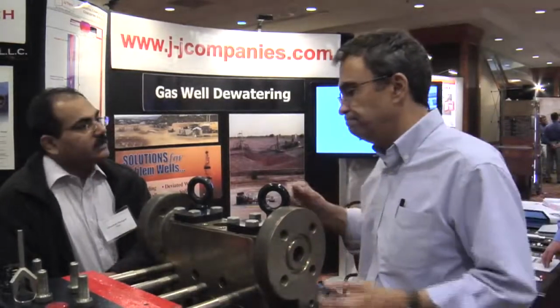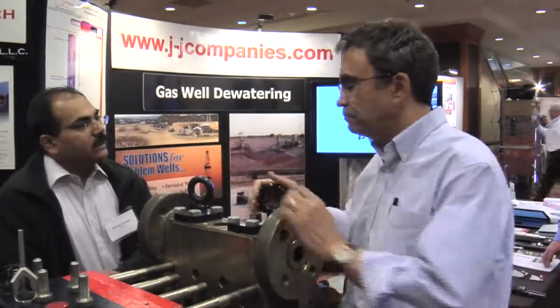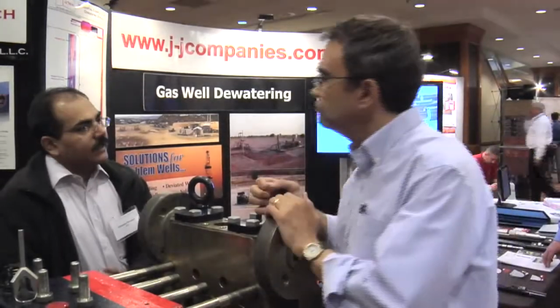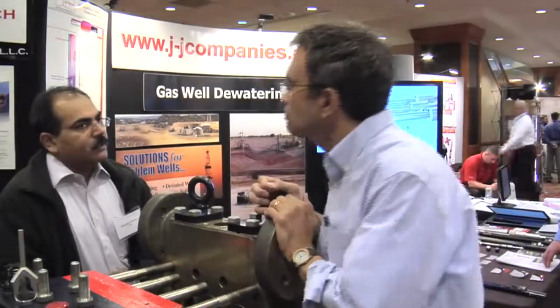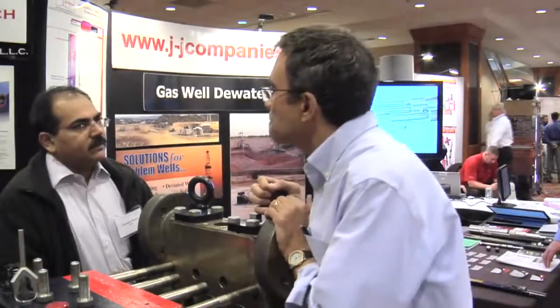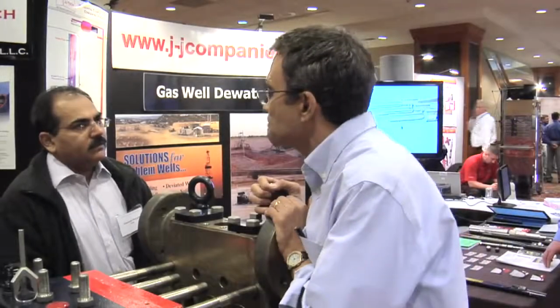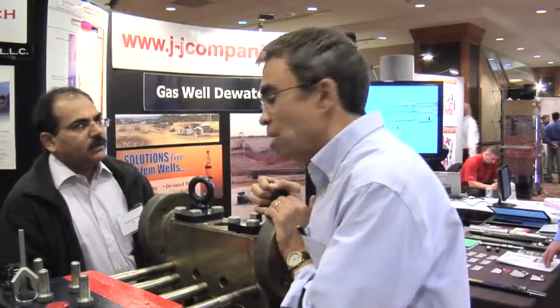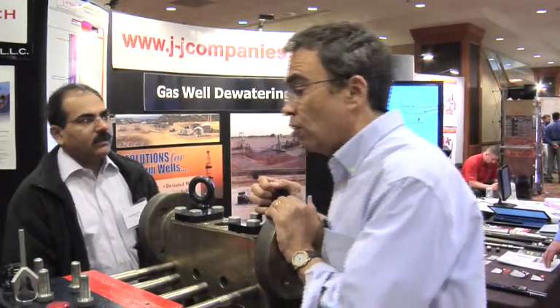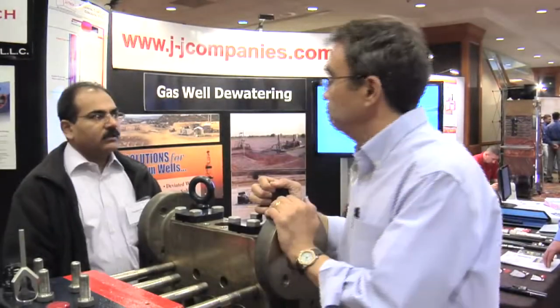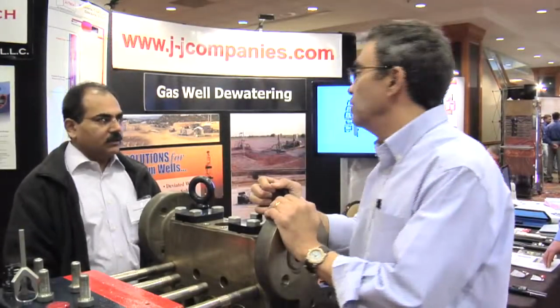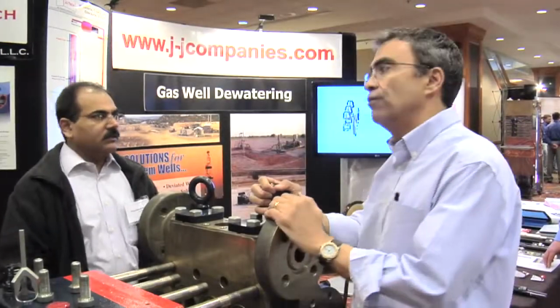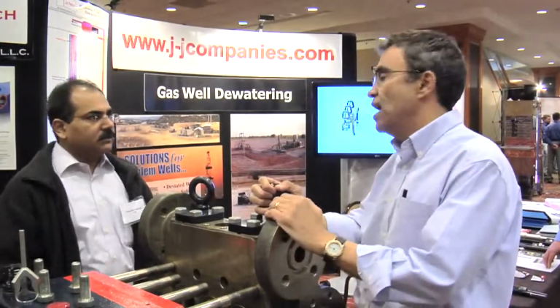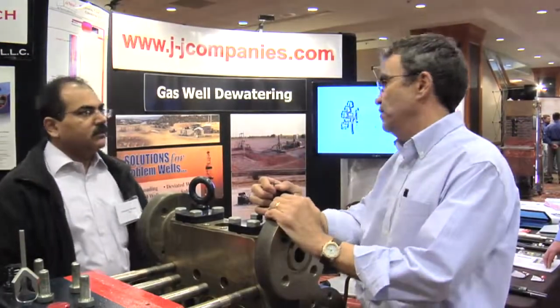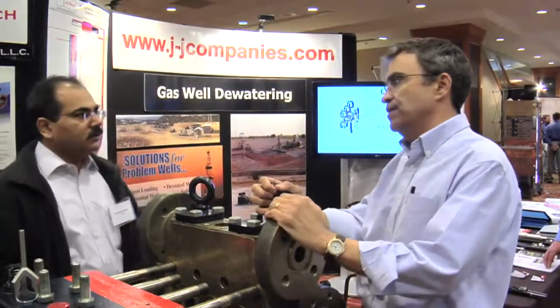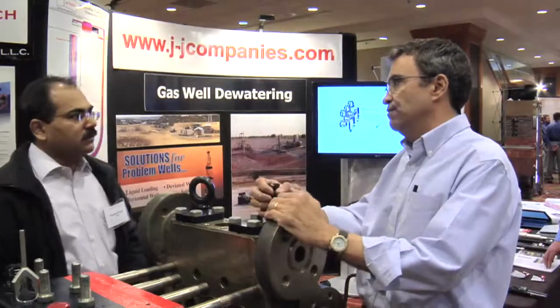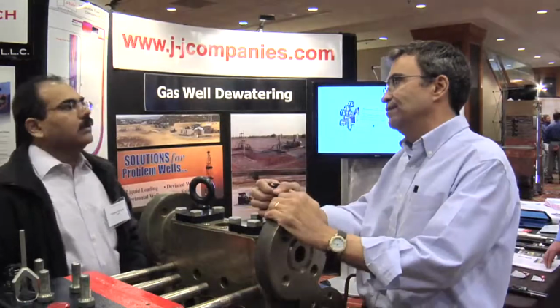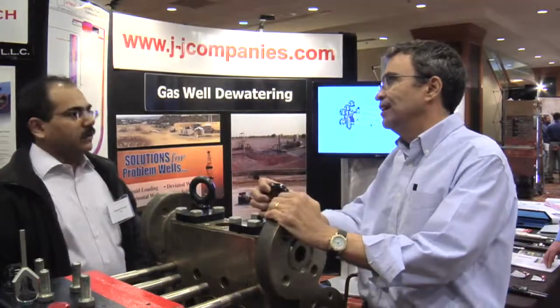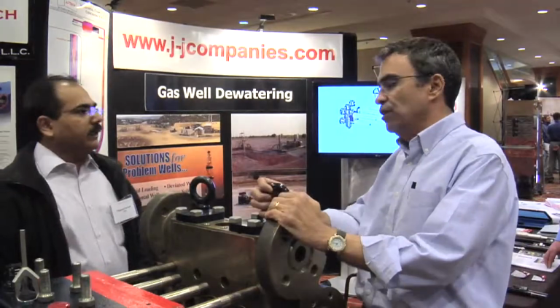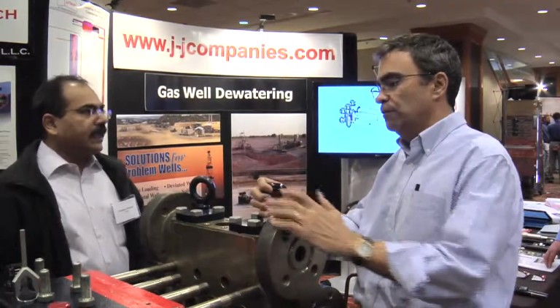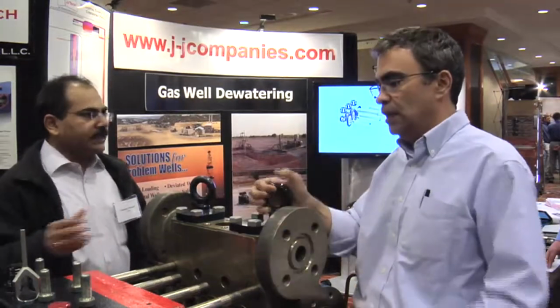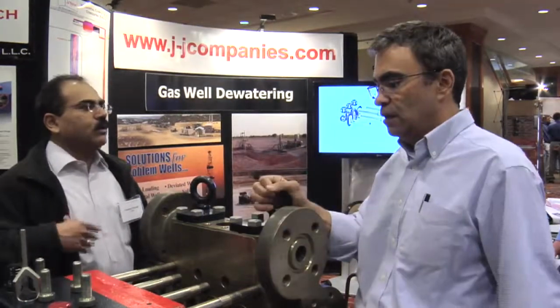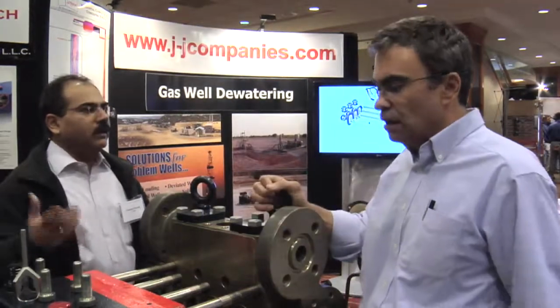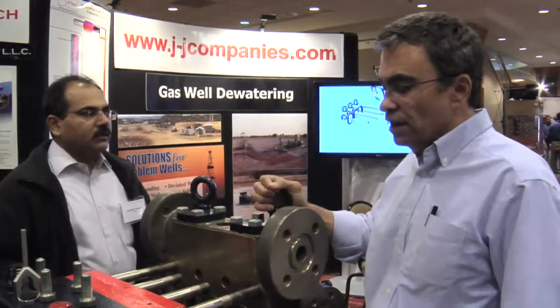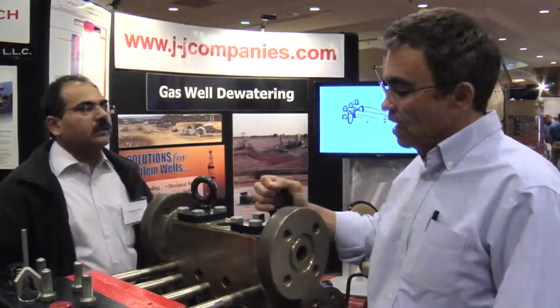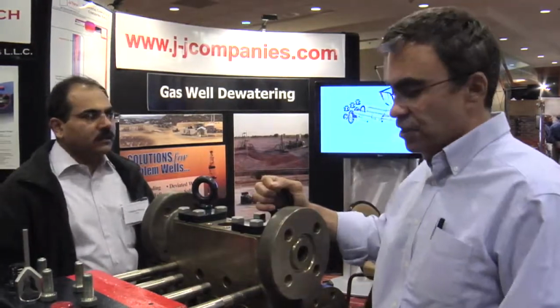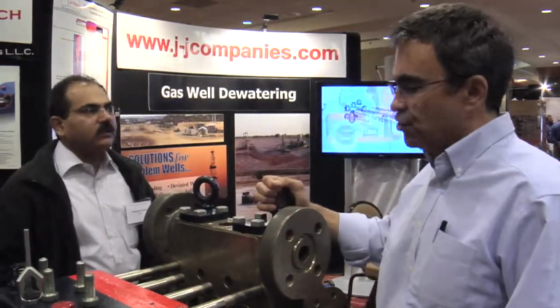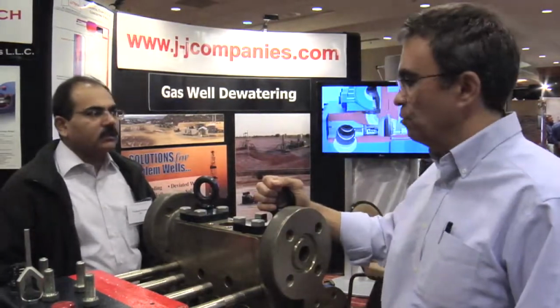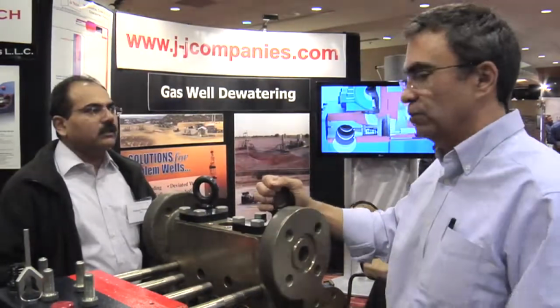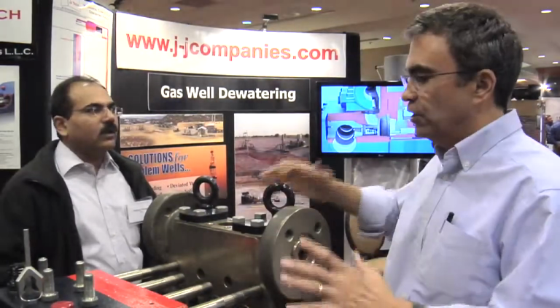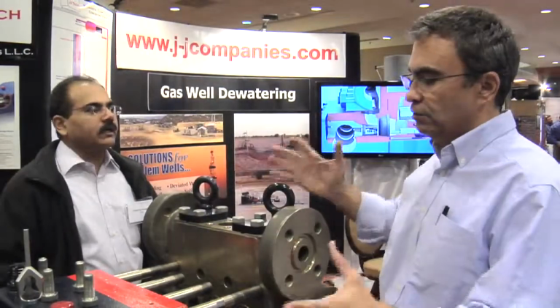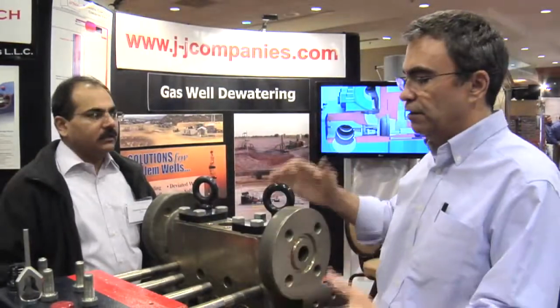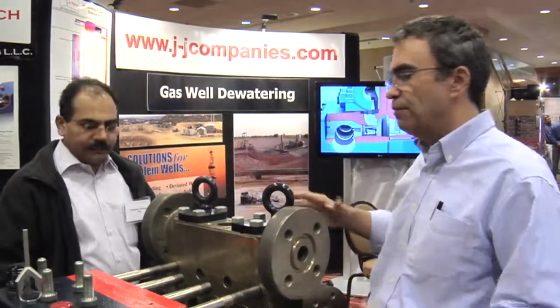Are the diaphragms expensive to replace? No, they're not expensive. It's like a consumable — yes, it's a consumable, nothing special making it more expensive. It's not more expensive at all.